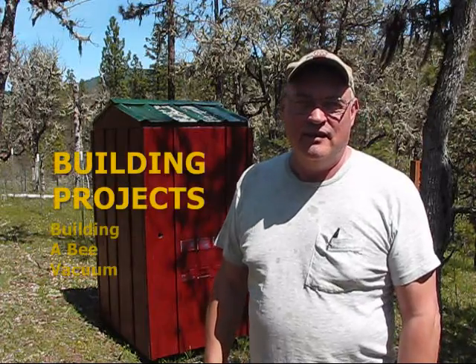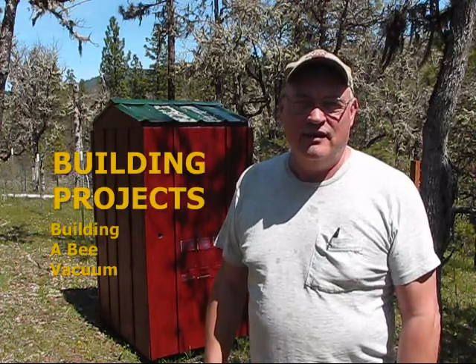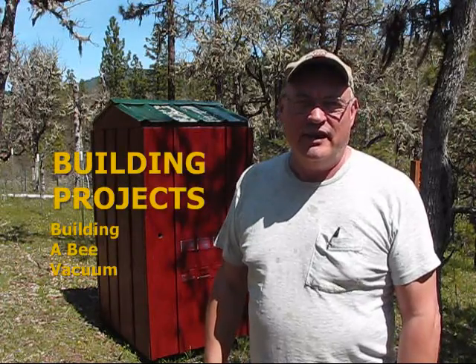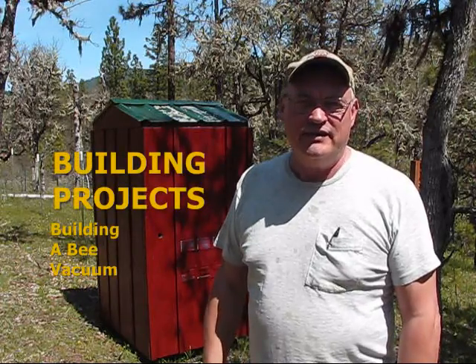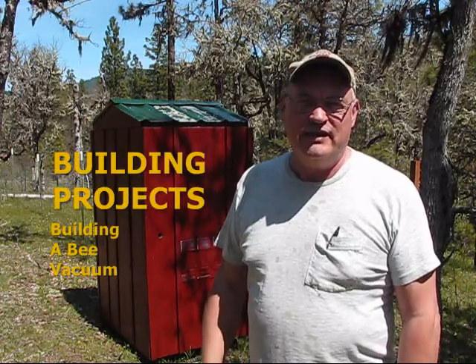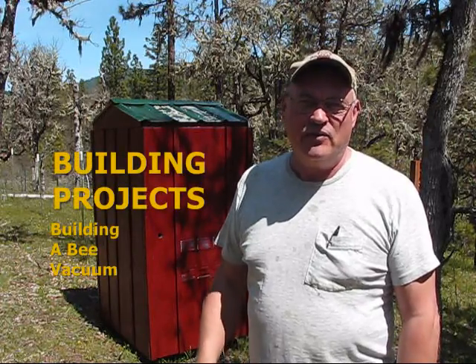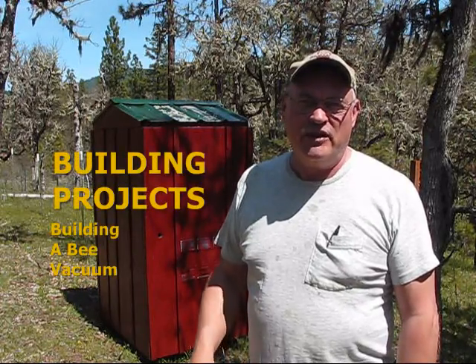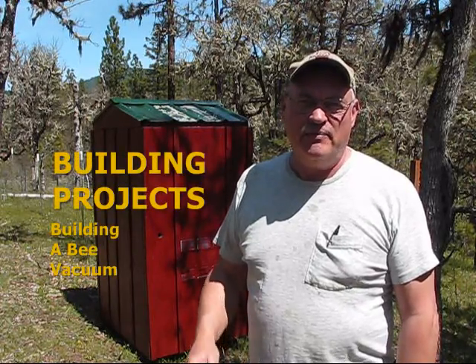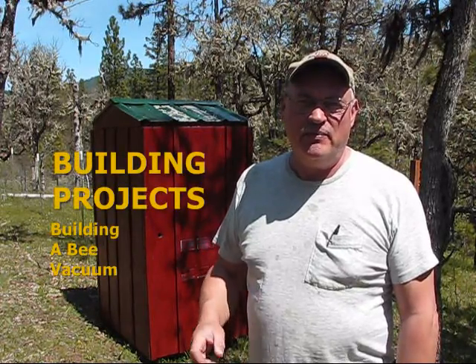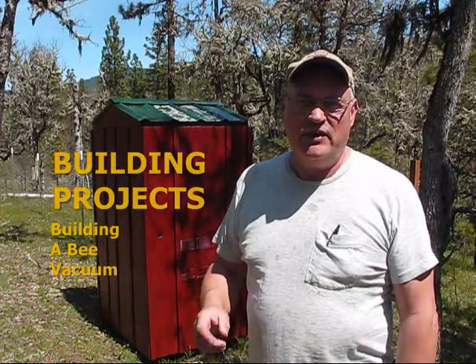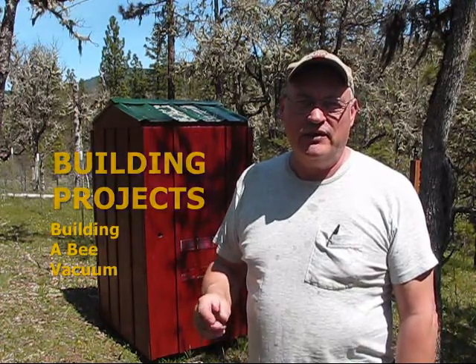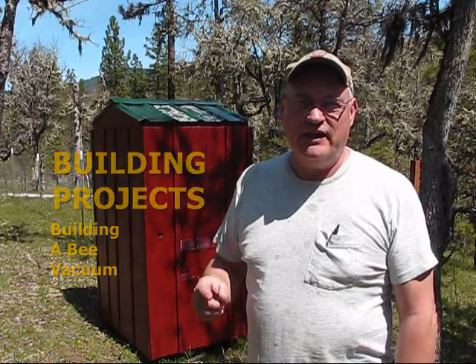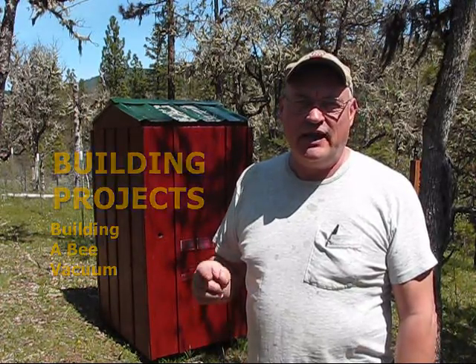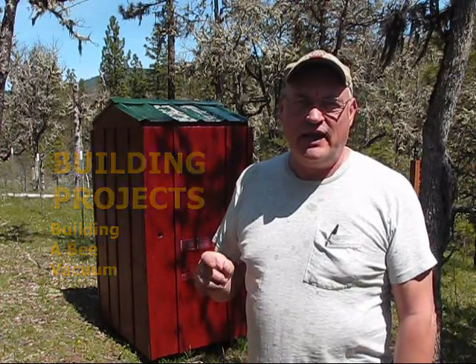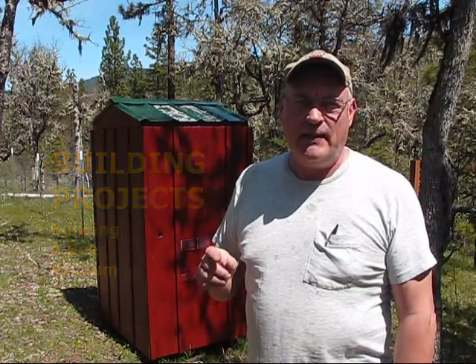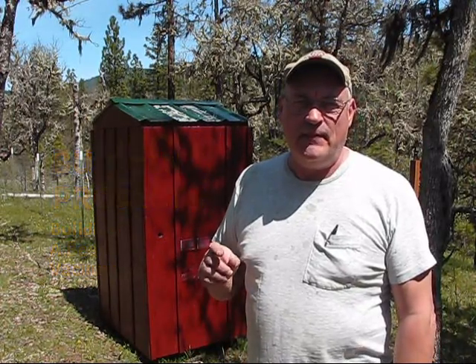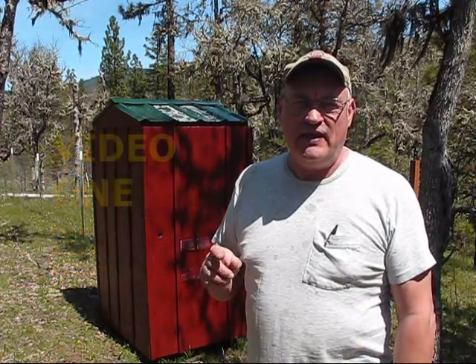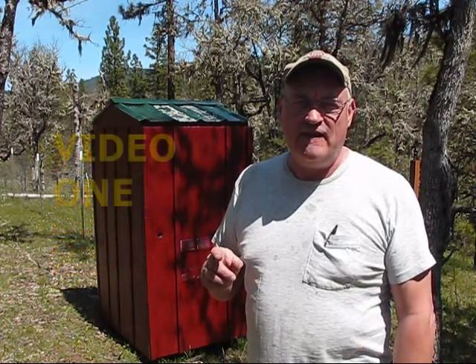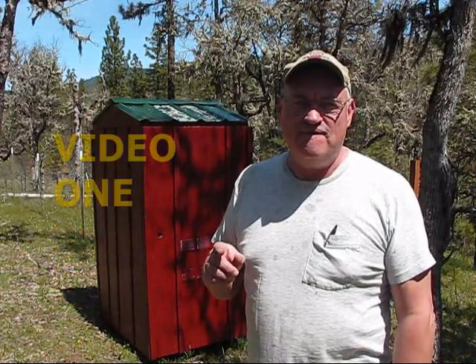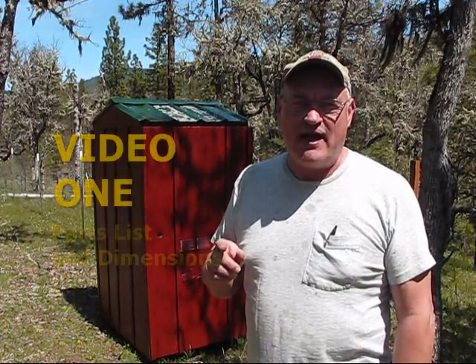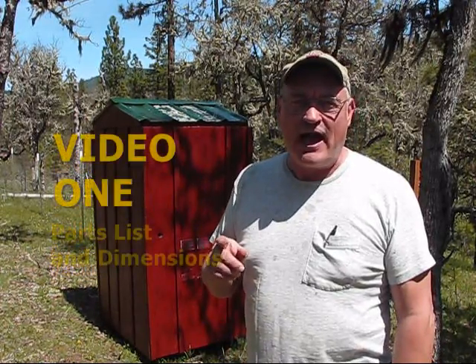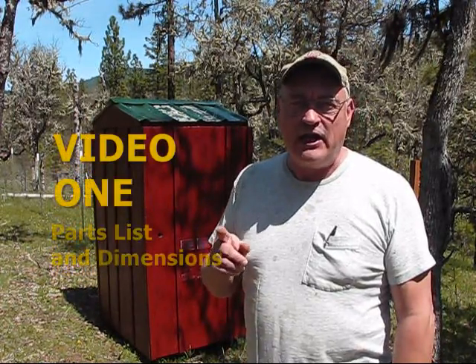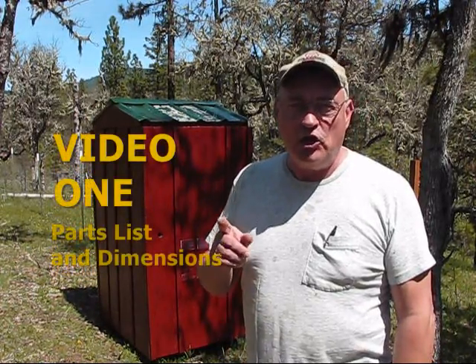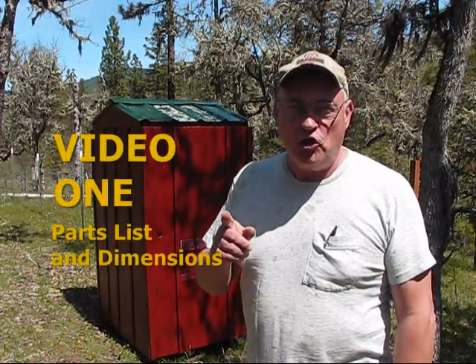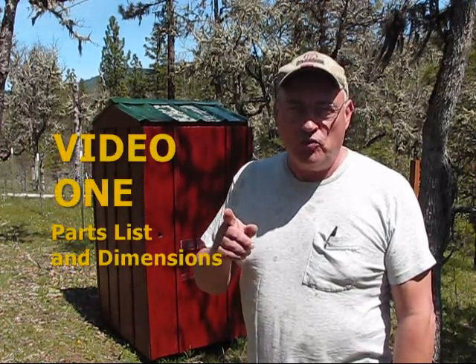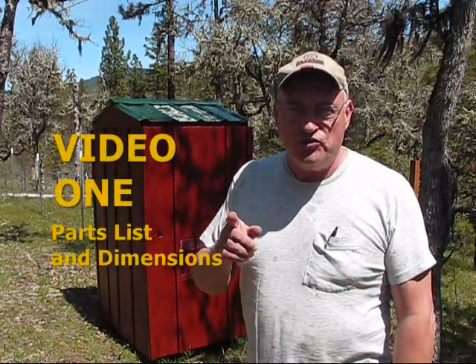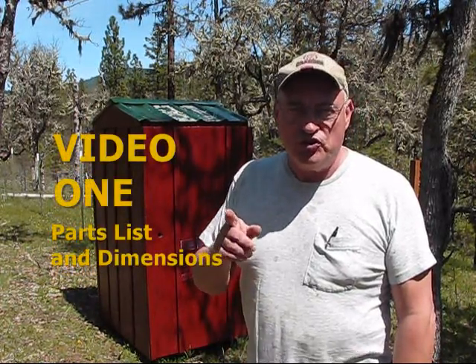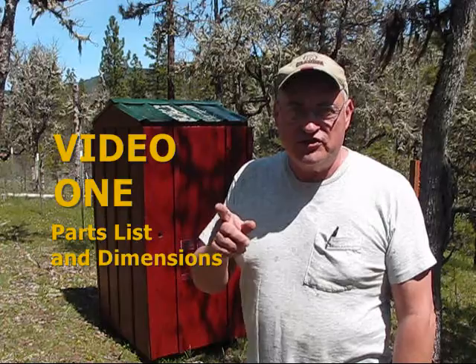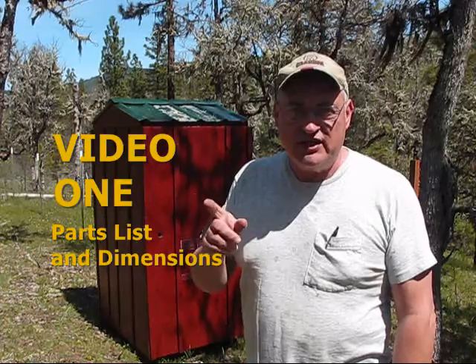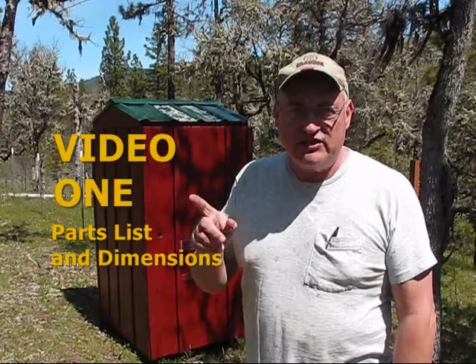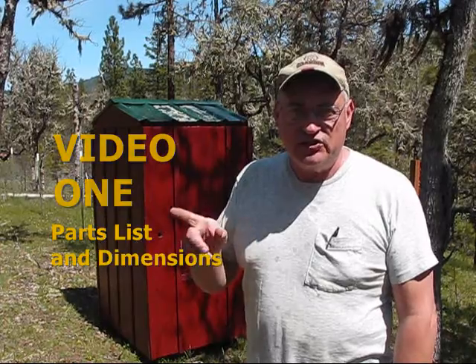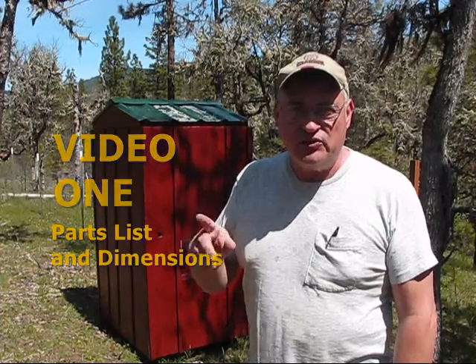All right, today we're going to be building a bee vacuum, so stay tuned.